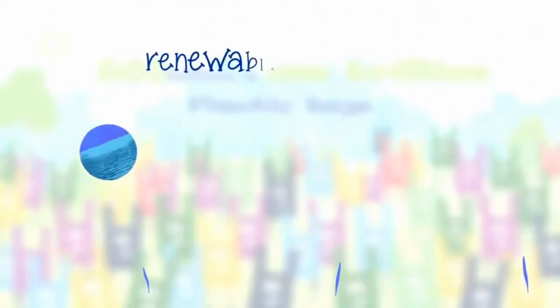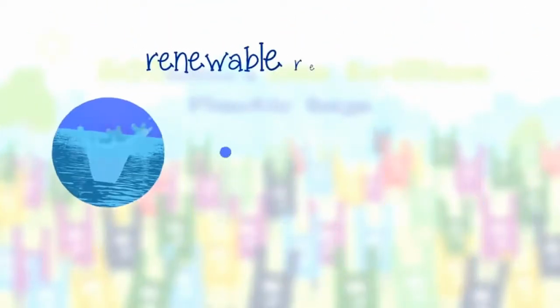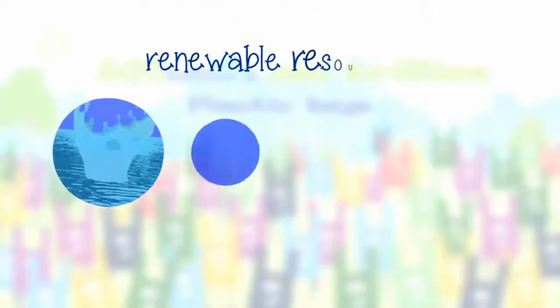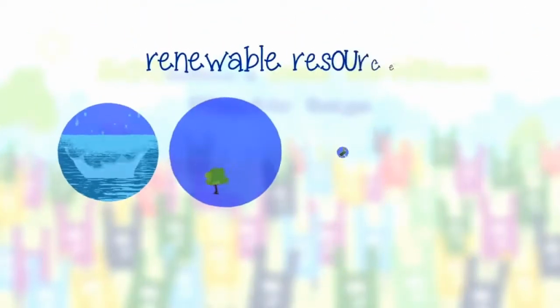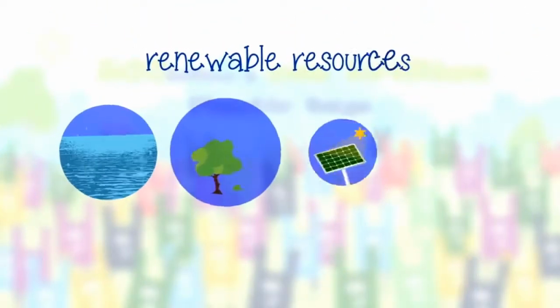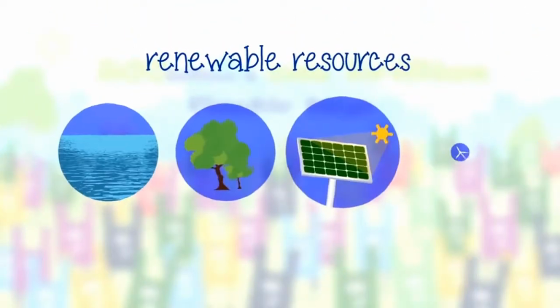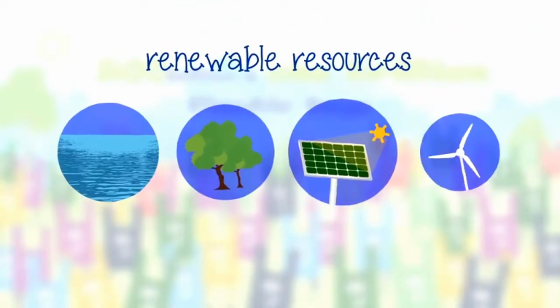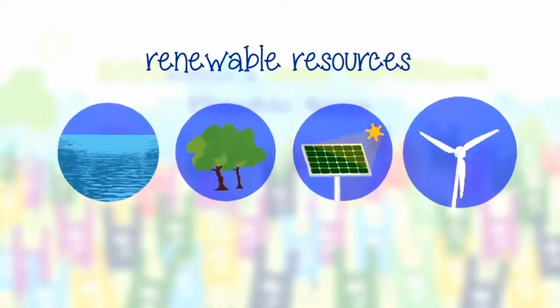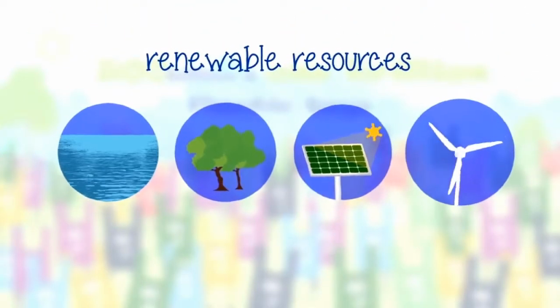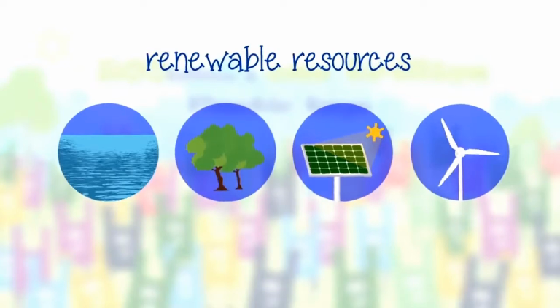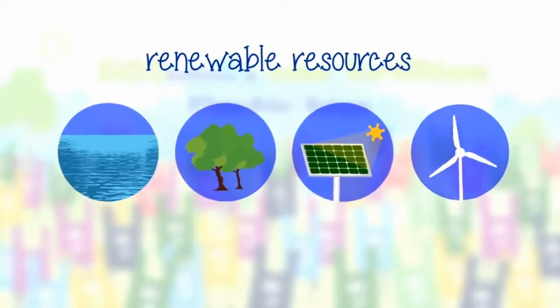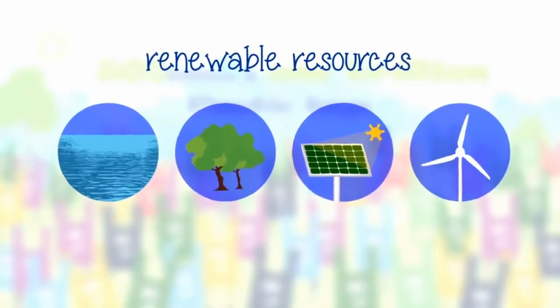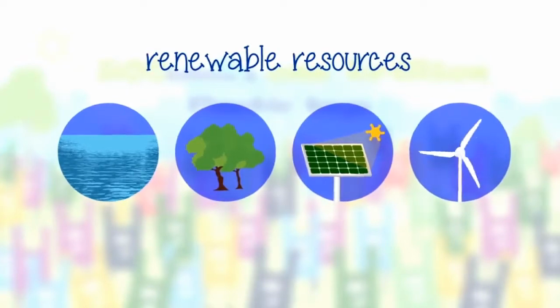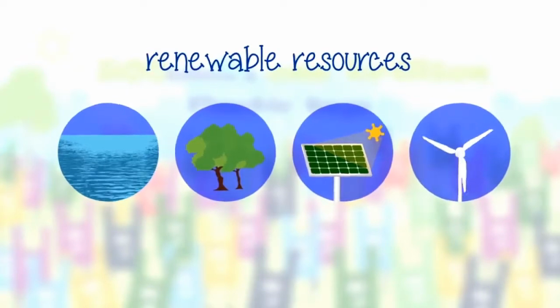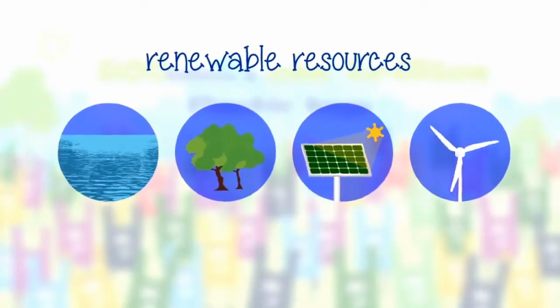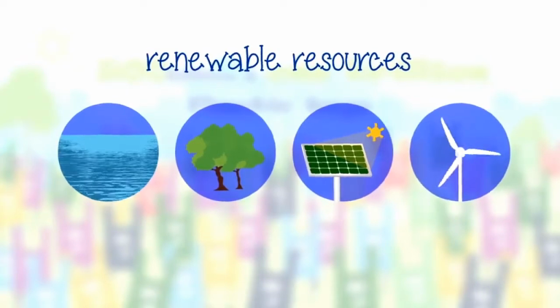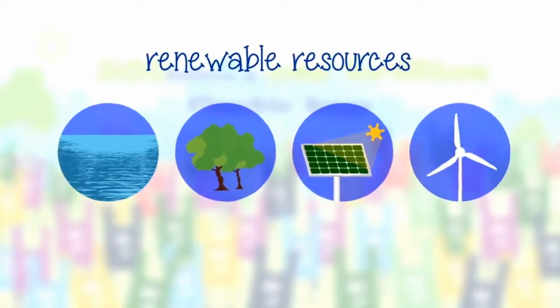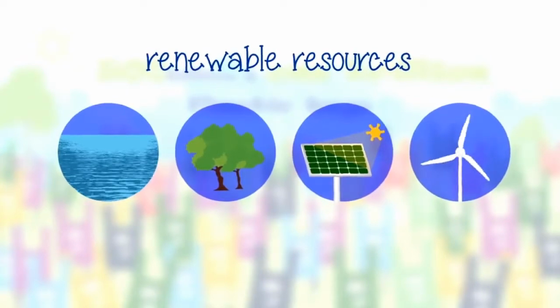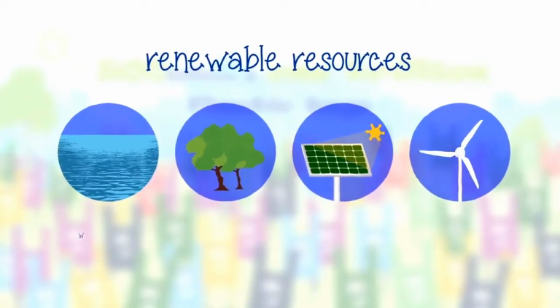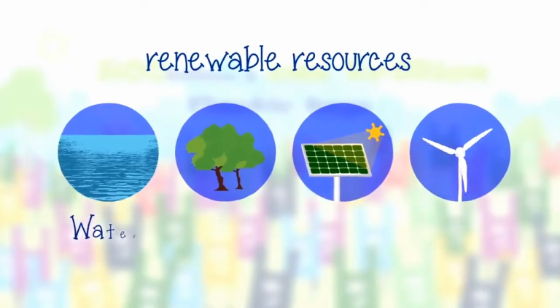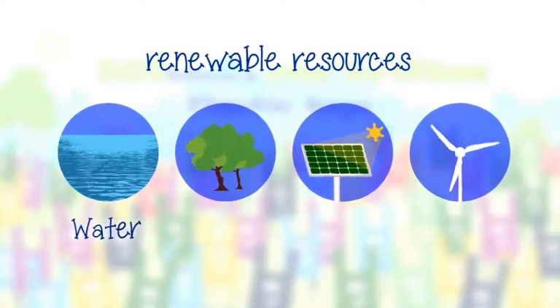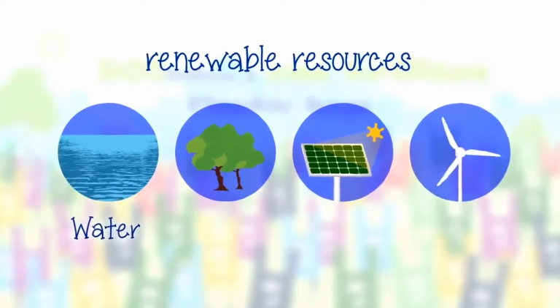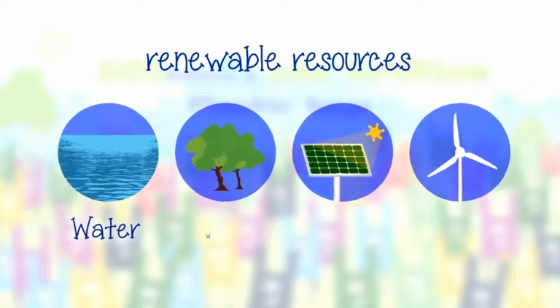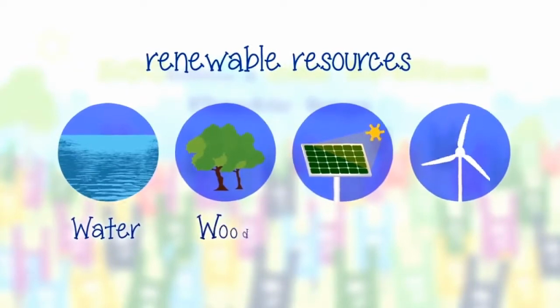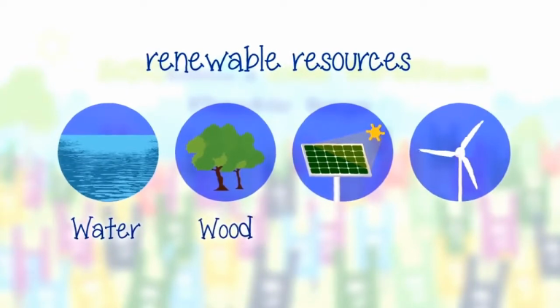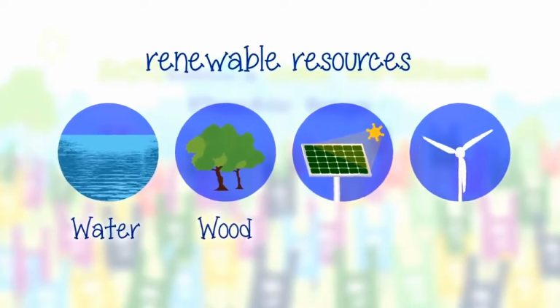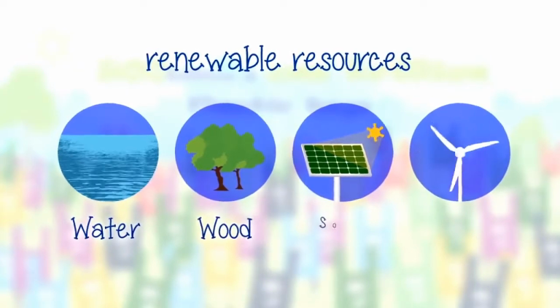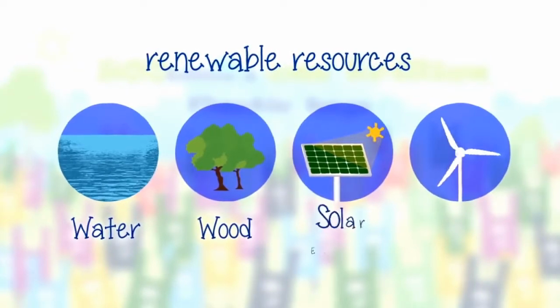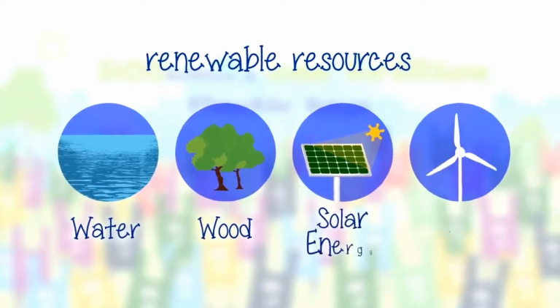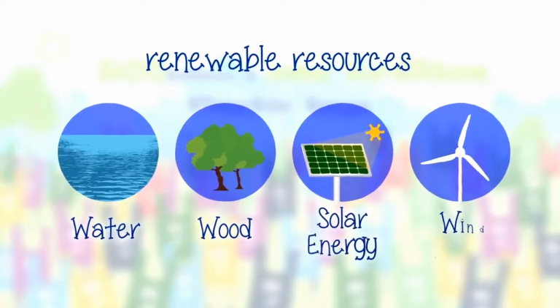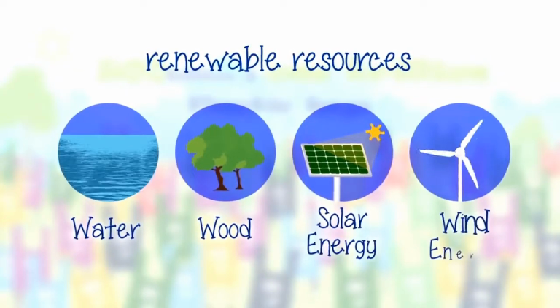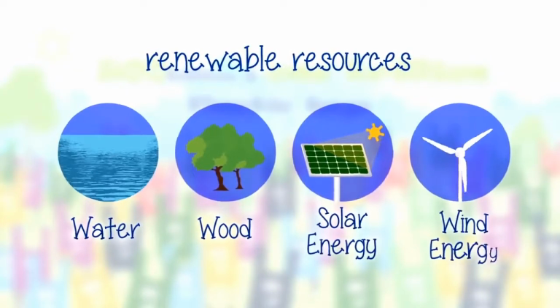Renewable resources can be replaced naturally if managed properly, like water, wood, solar, and wind energy.